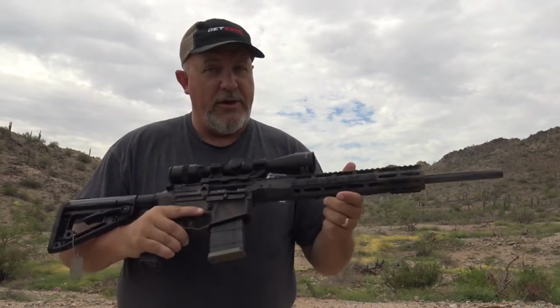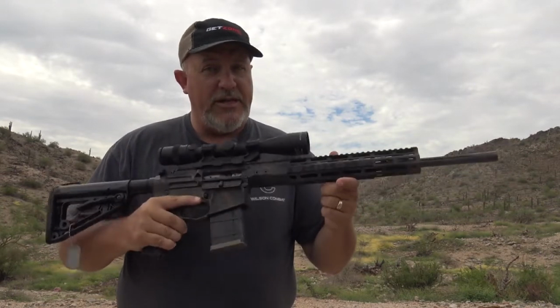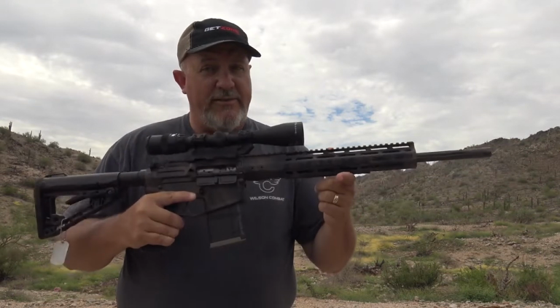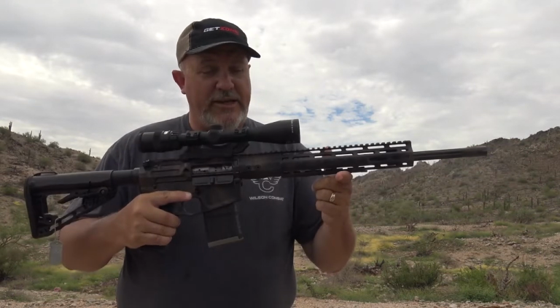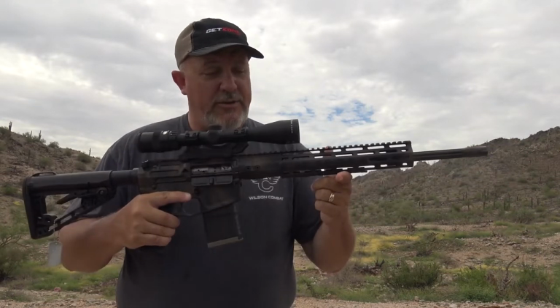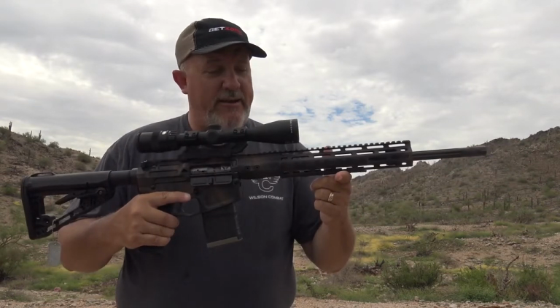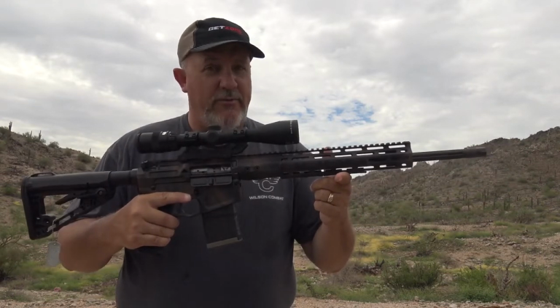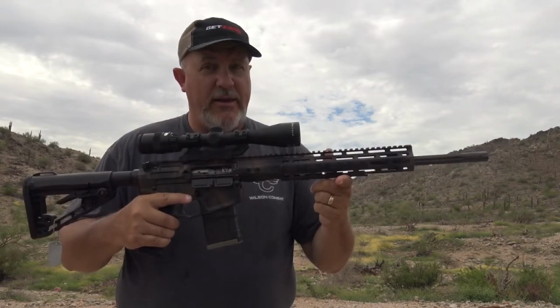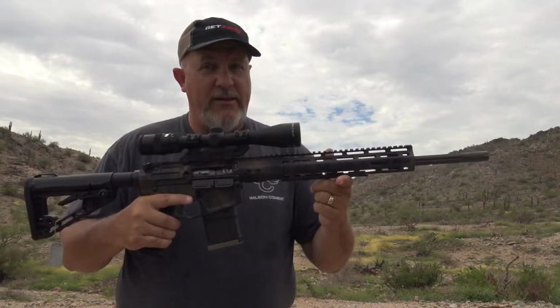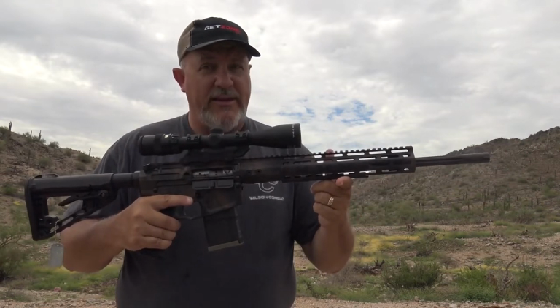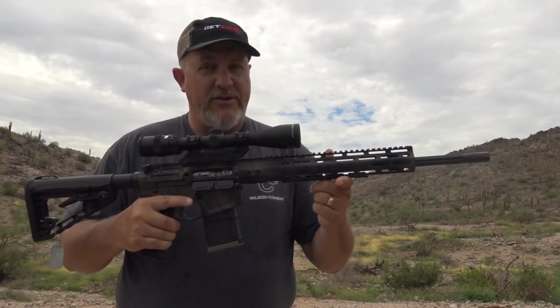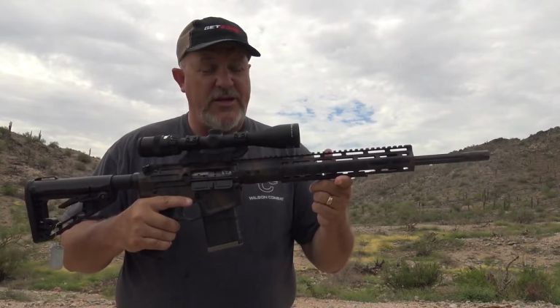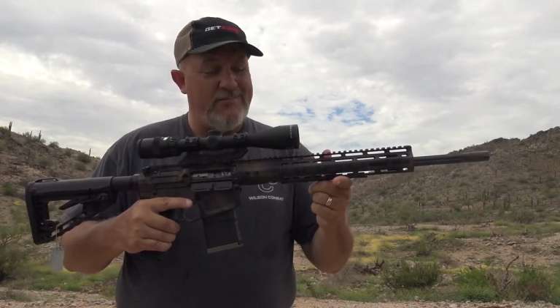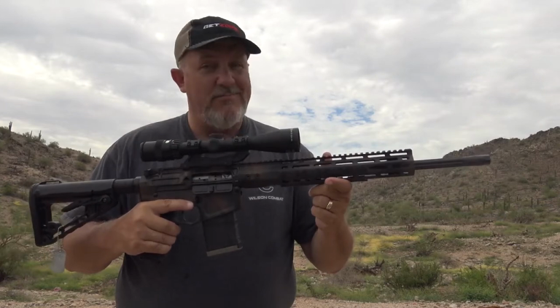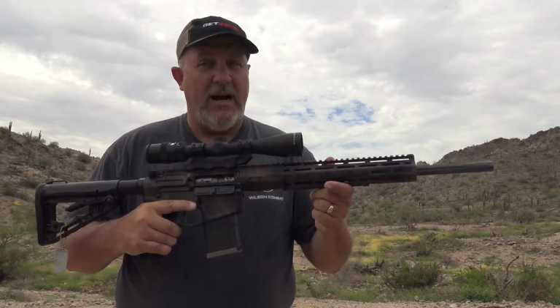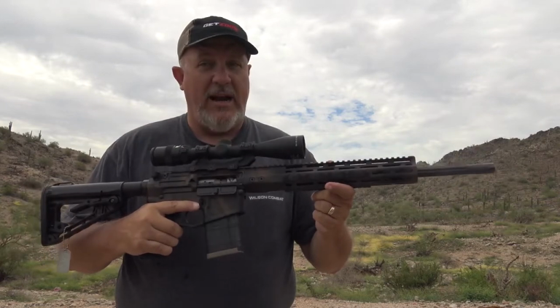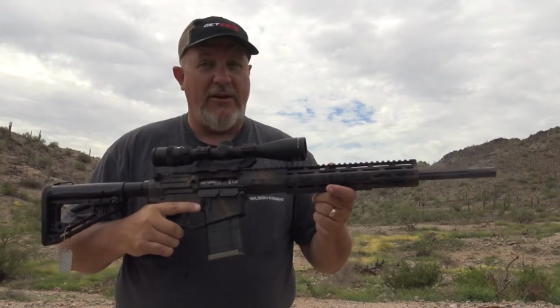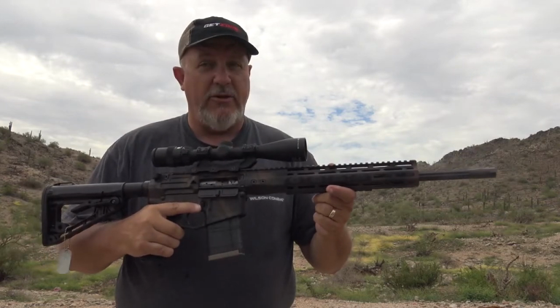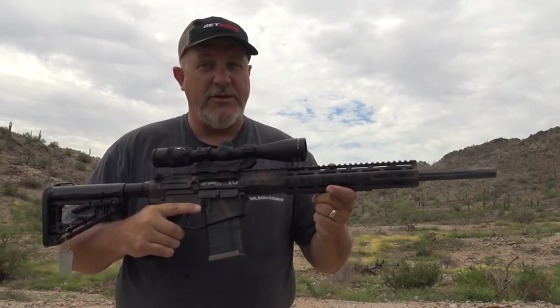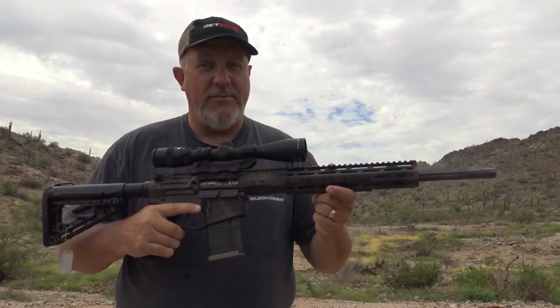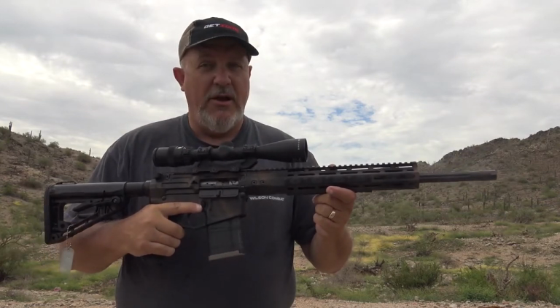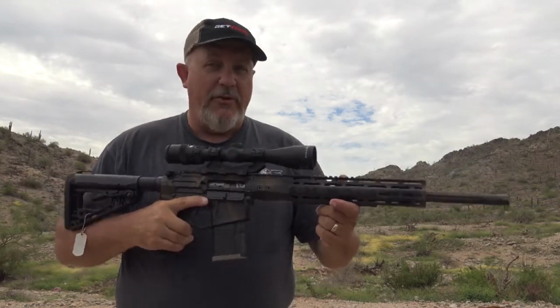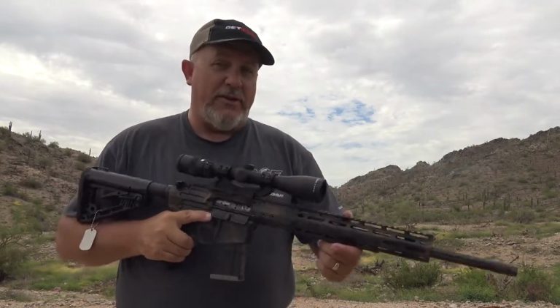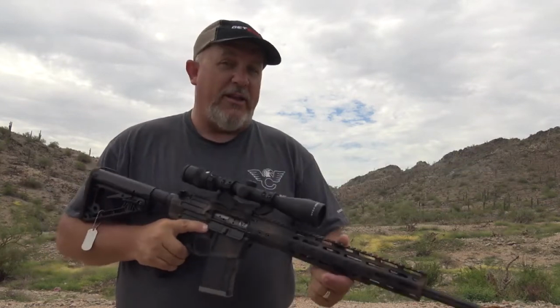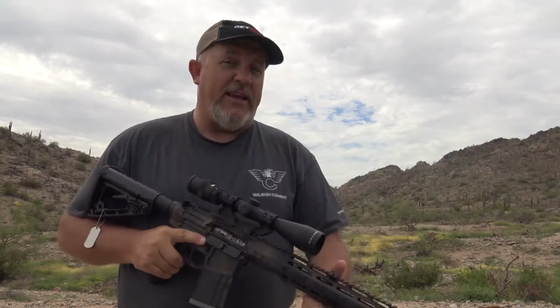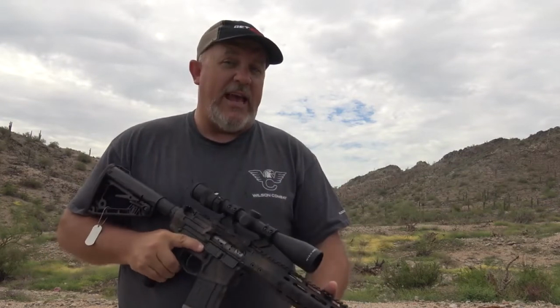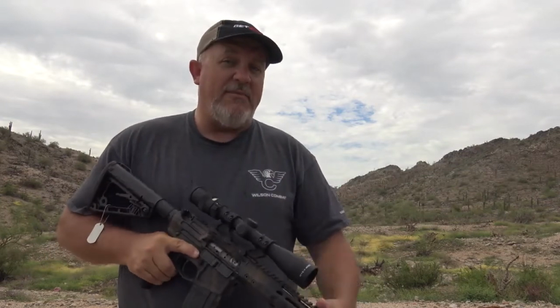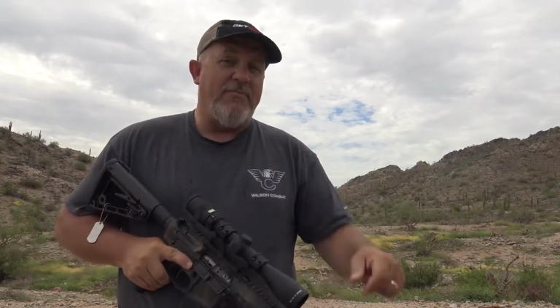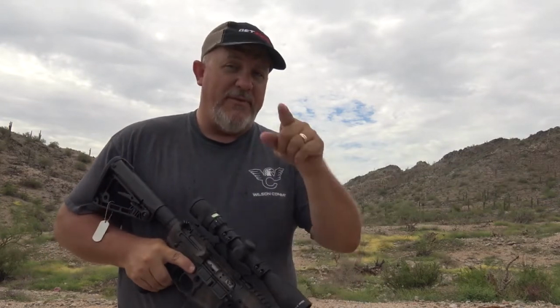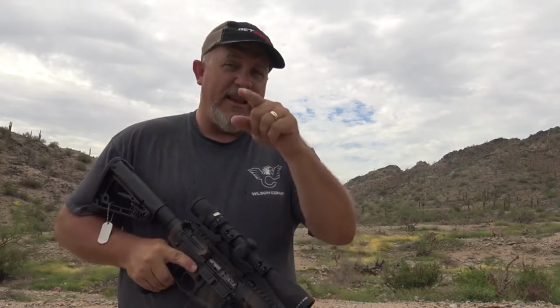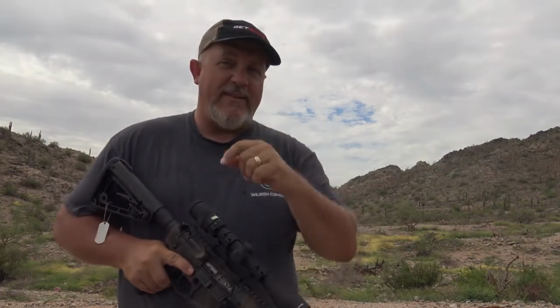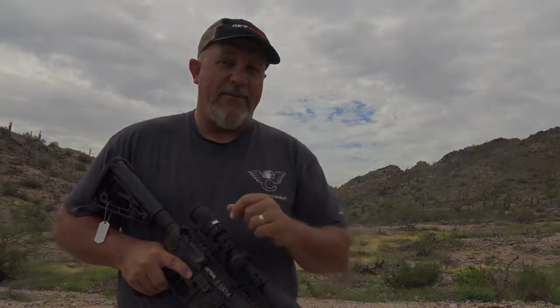If you get a chance to get your hands on one of these and give it a shot, I highly encourage it. Until I see you again, stay safe.